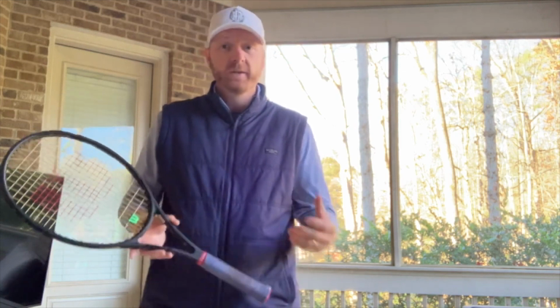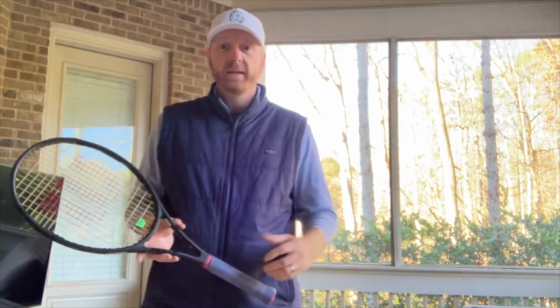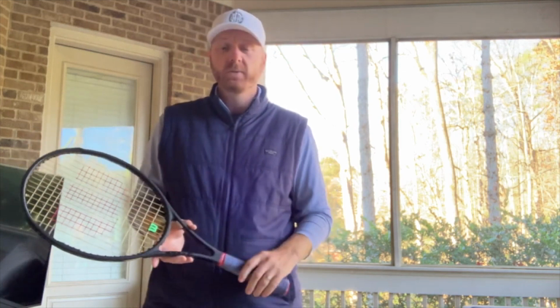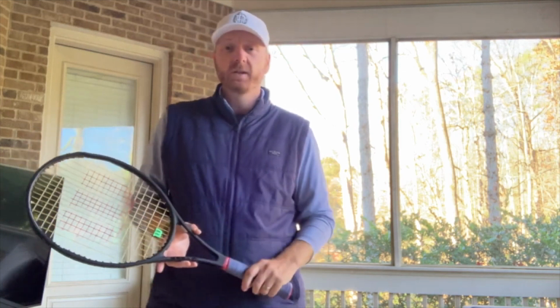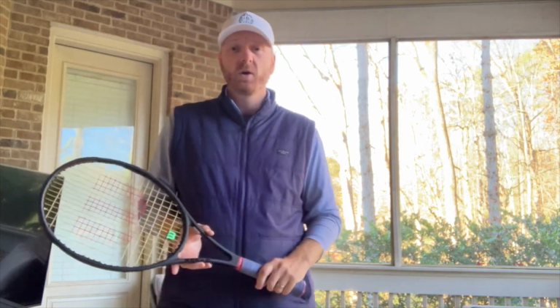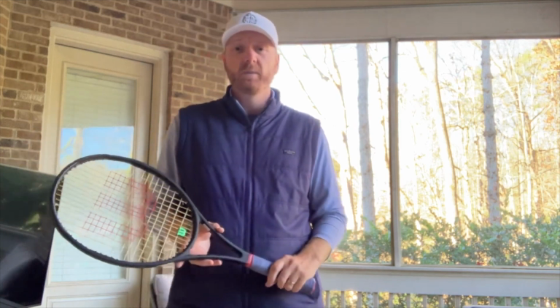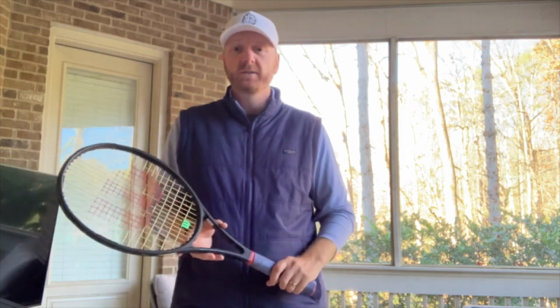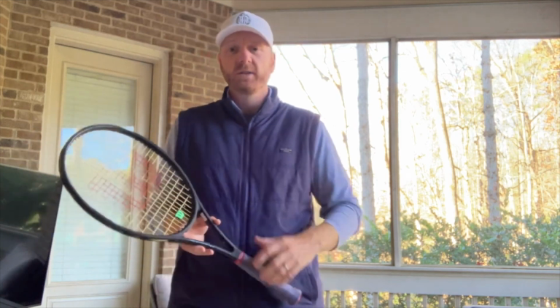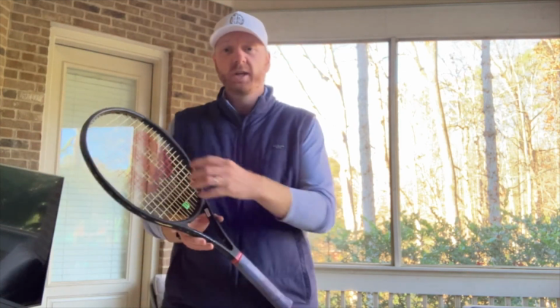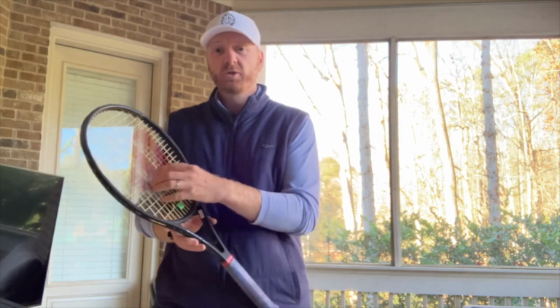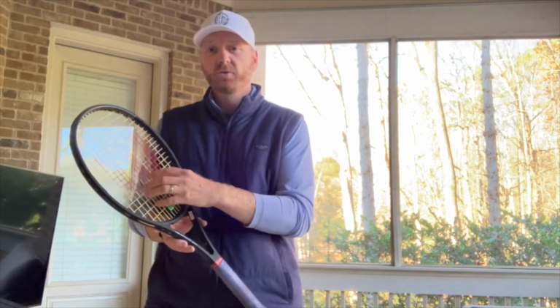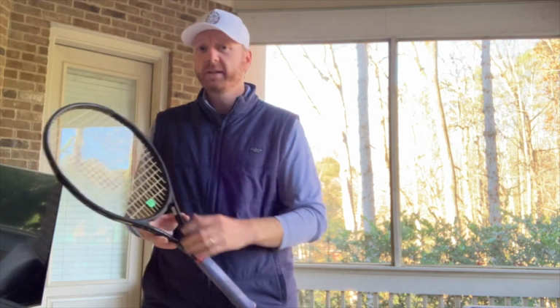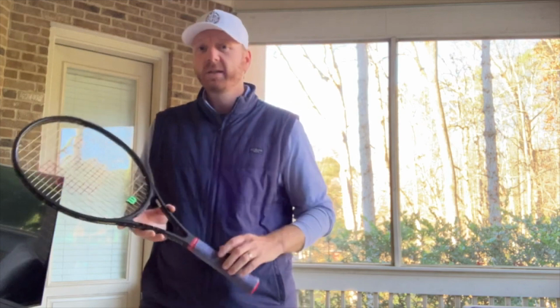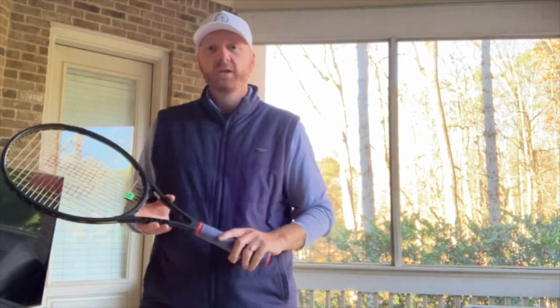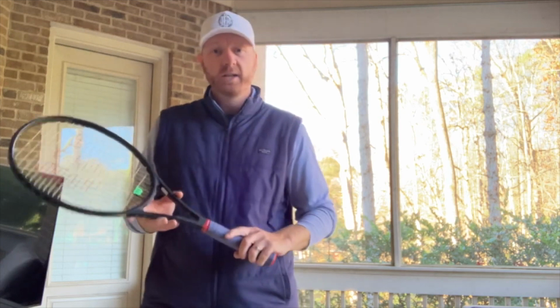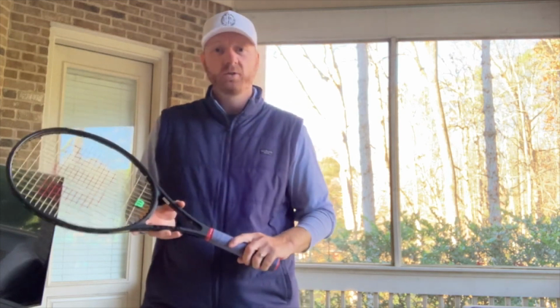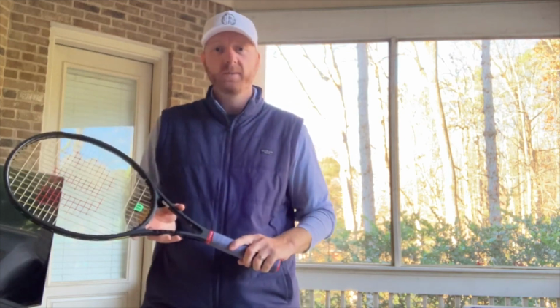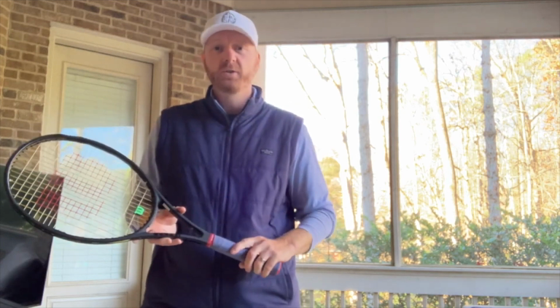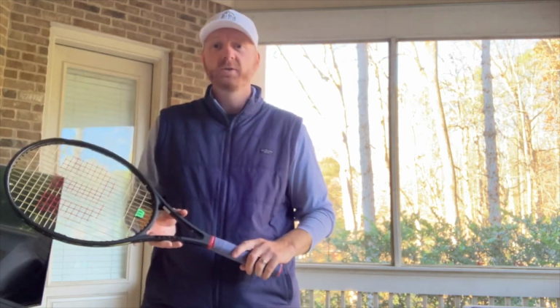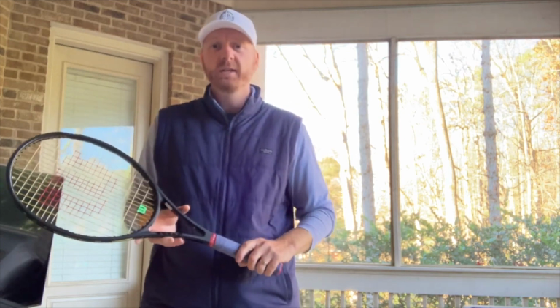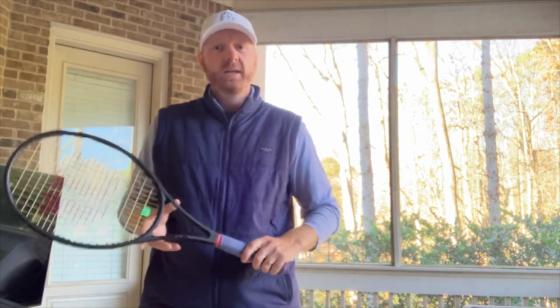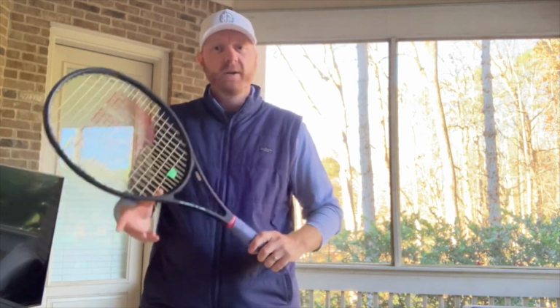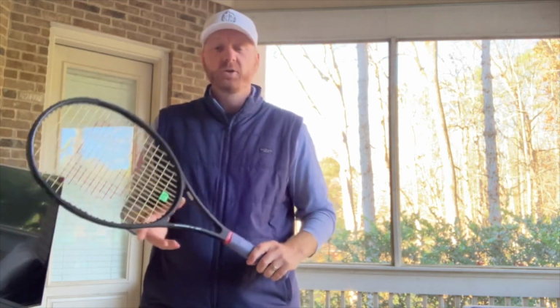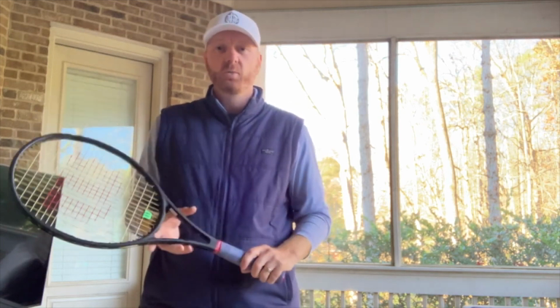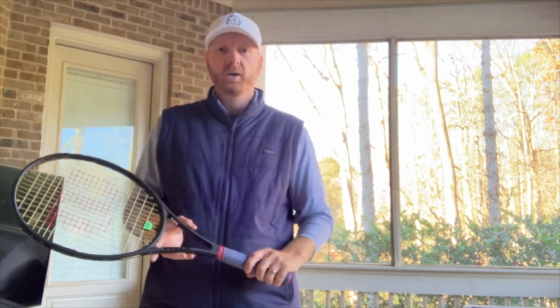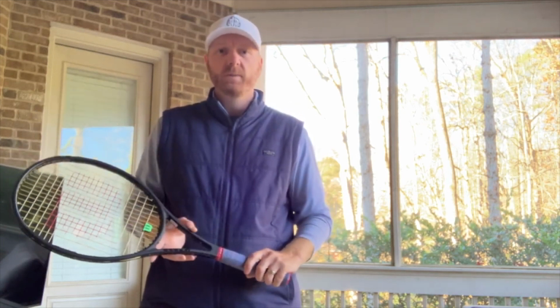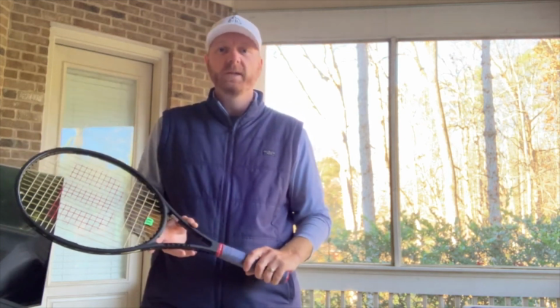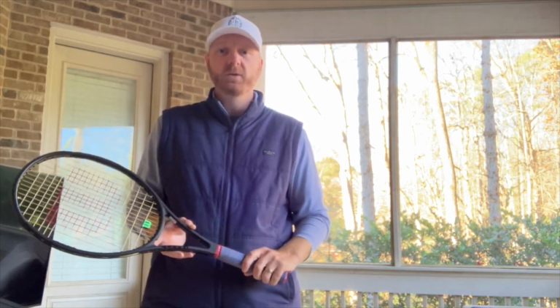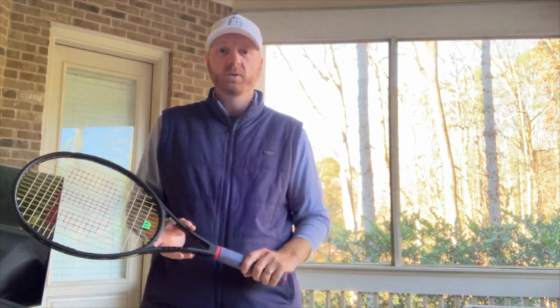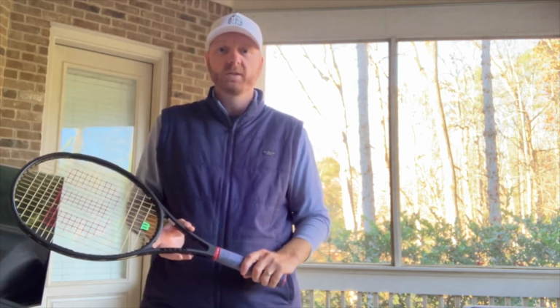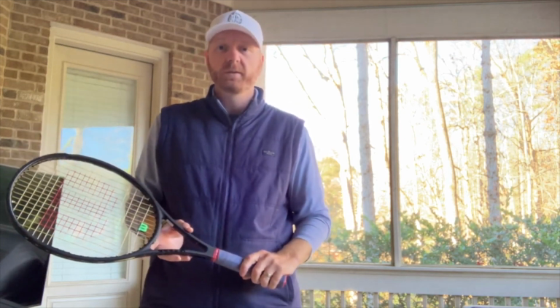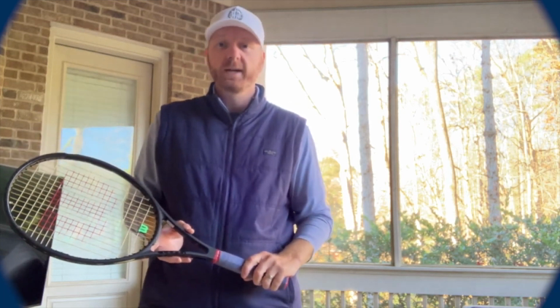So again, as we get into cold months, check your strings and check the grip that you're using. Make sure you're well equipped to hit the courts in the wintertime.